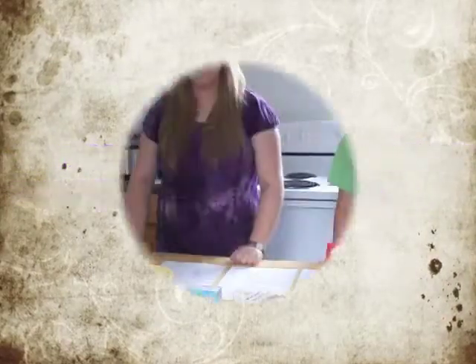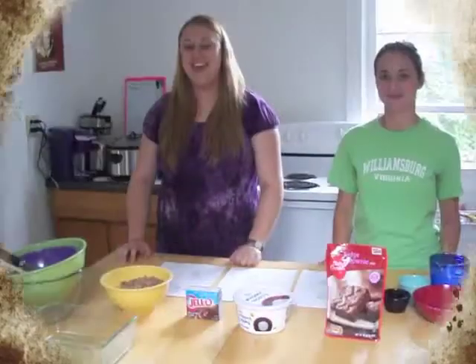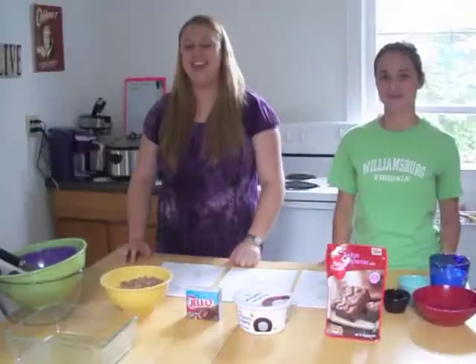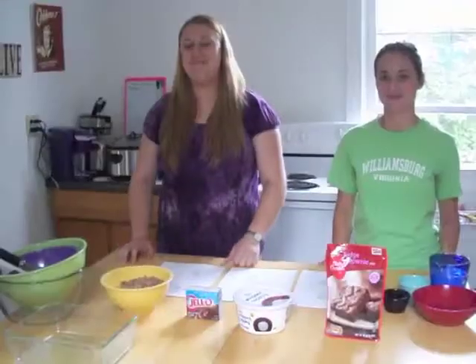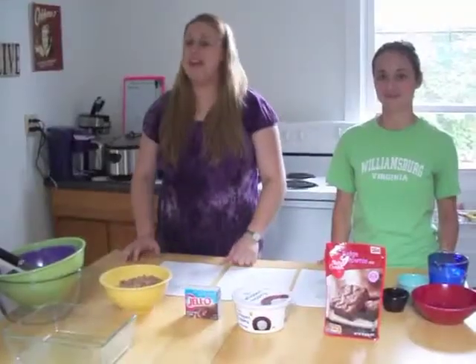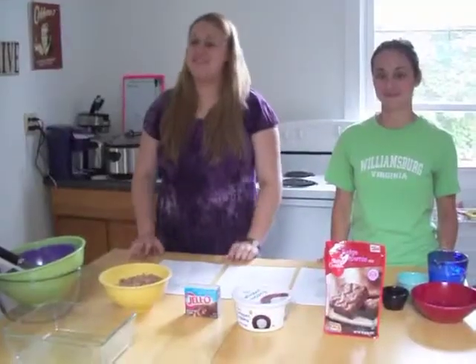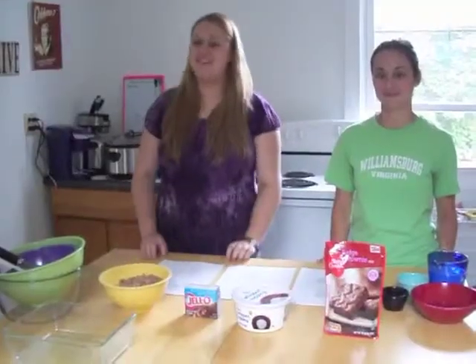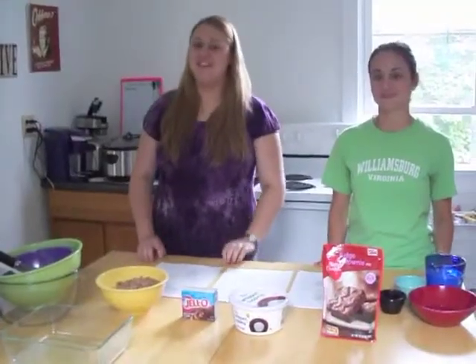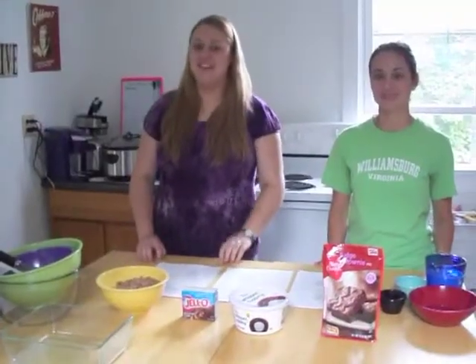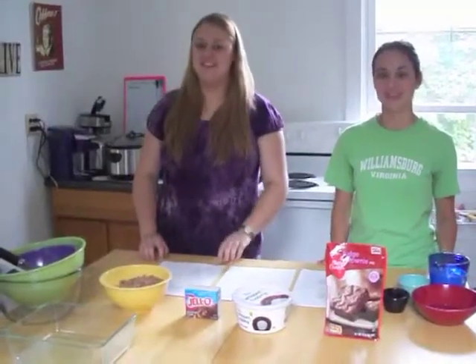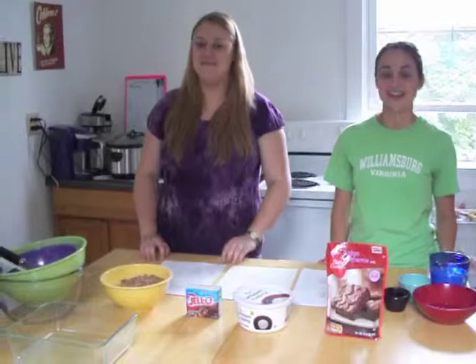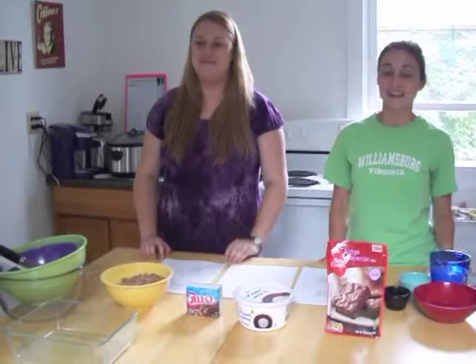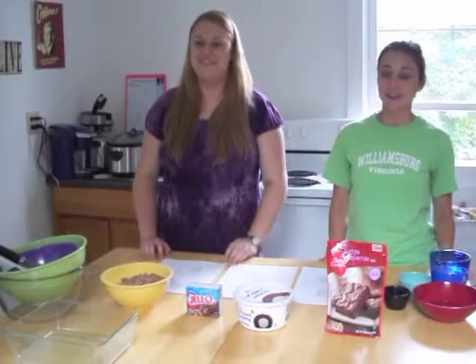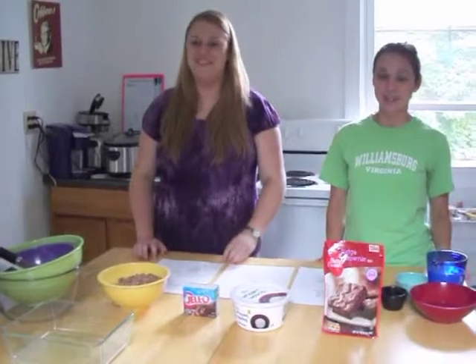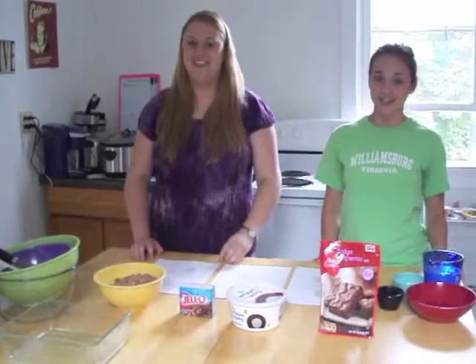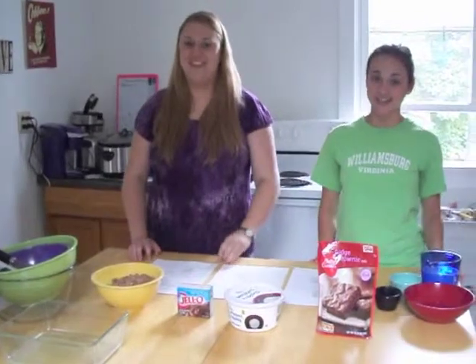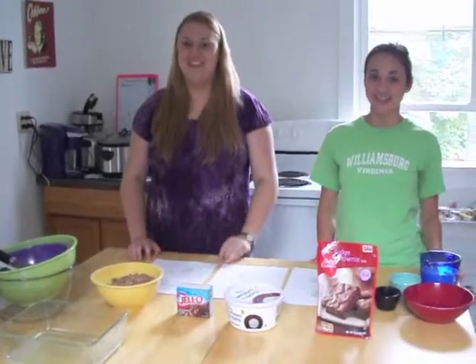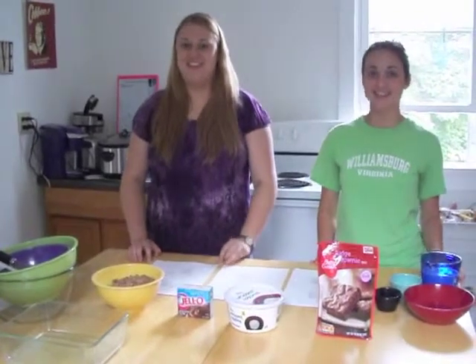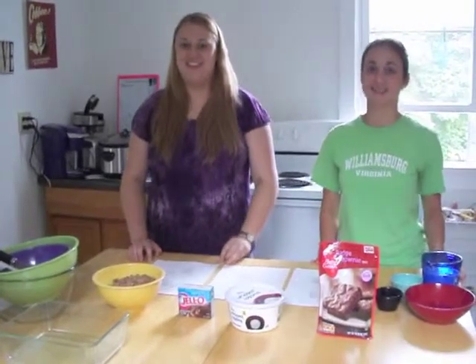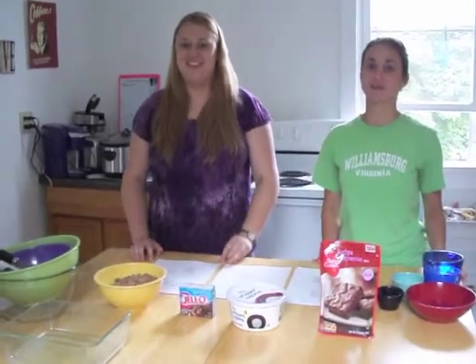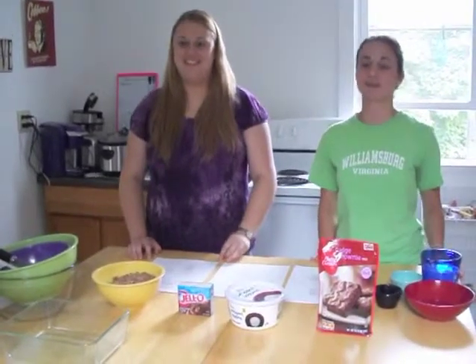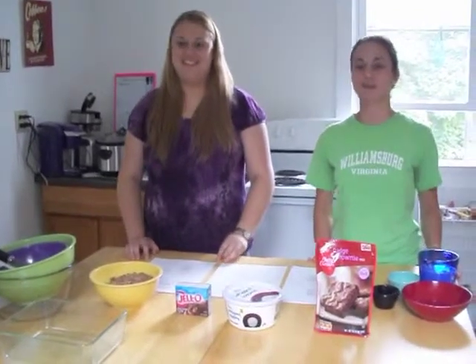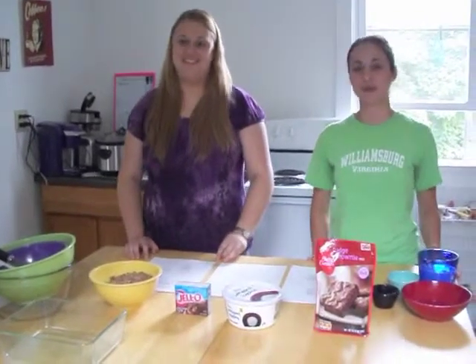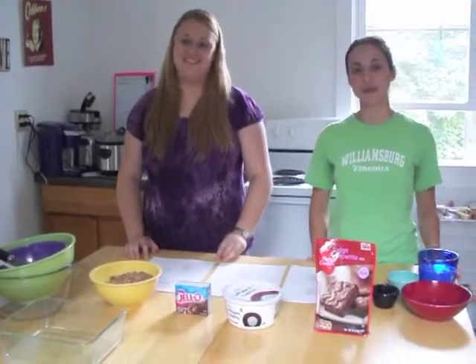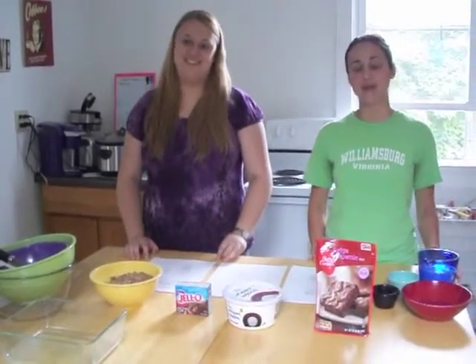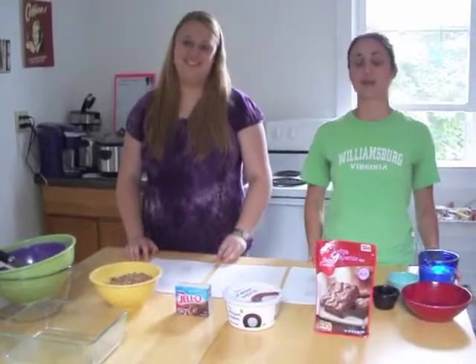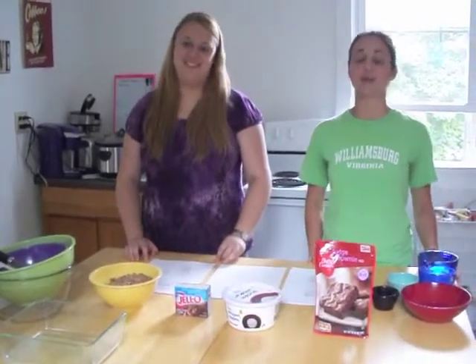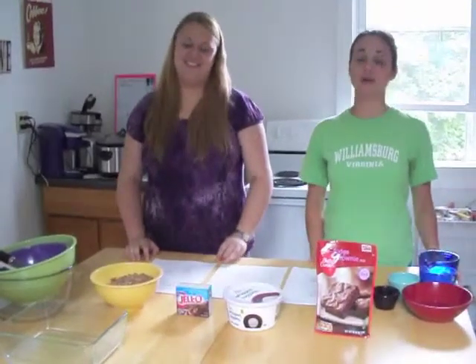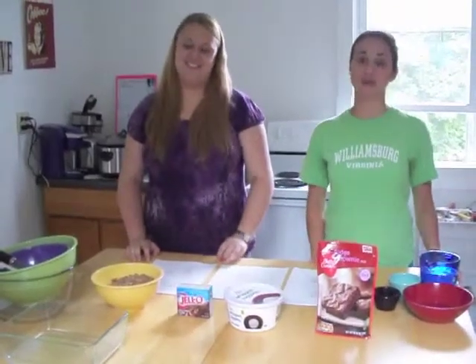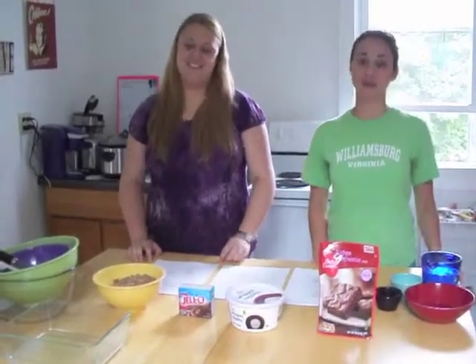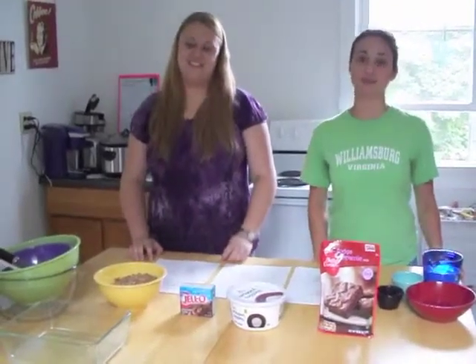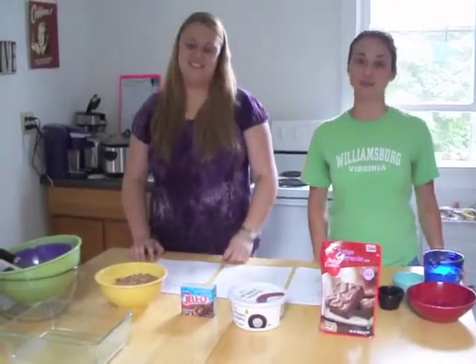Hey, my name is Colleen and I'm Jenna, and today we're going to be showing you how to make a brownie trifle.